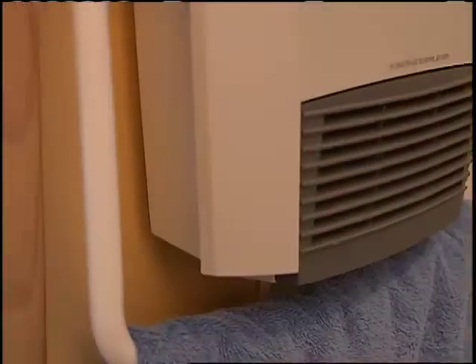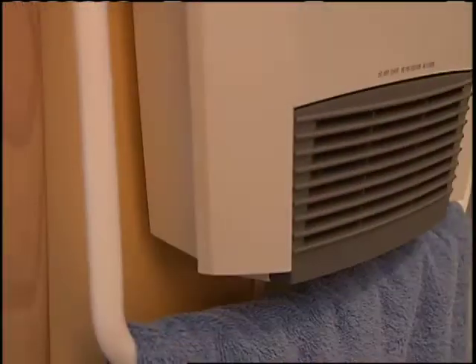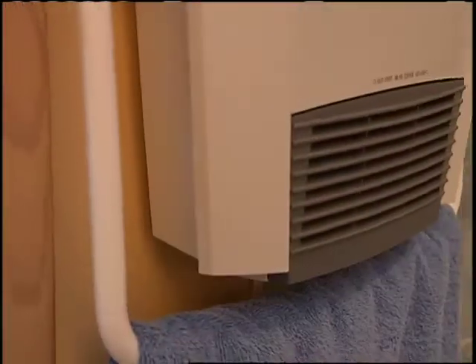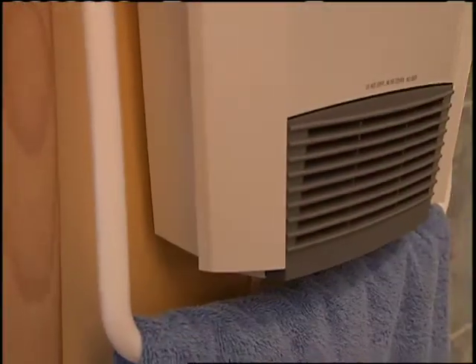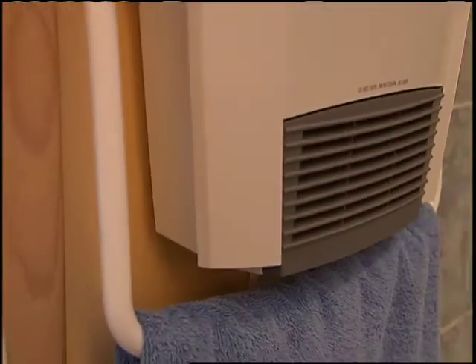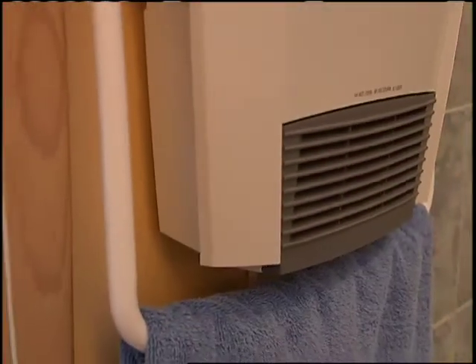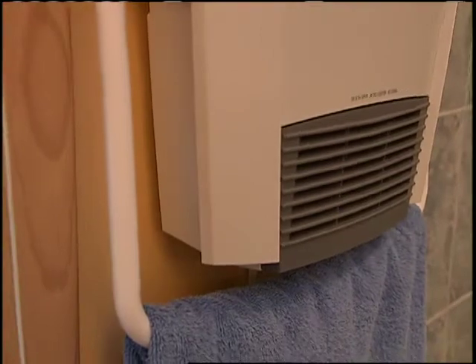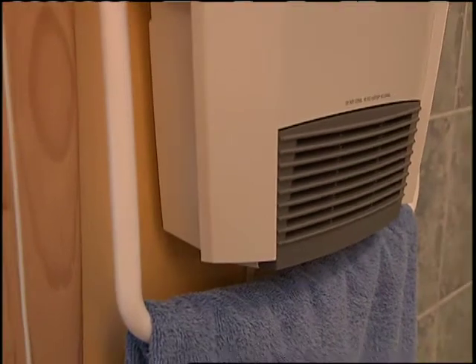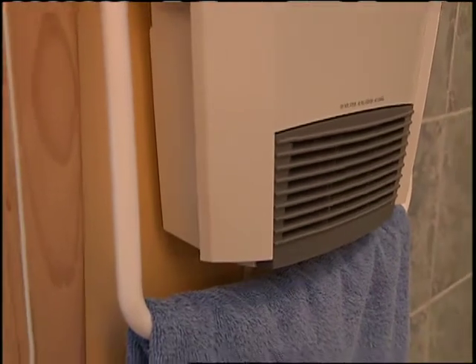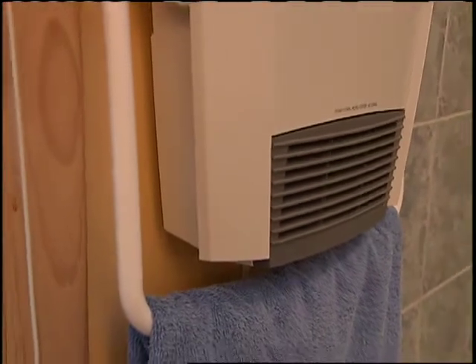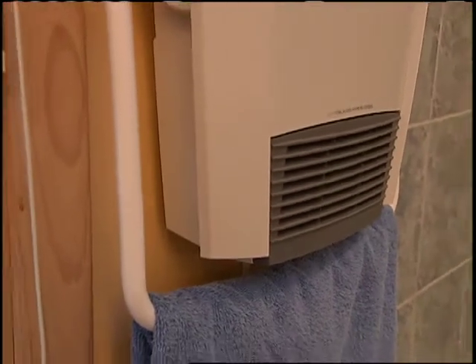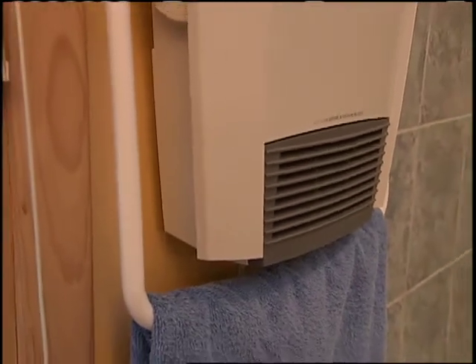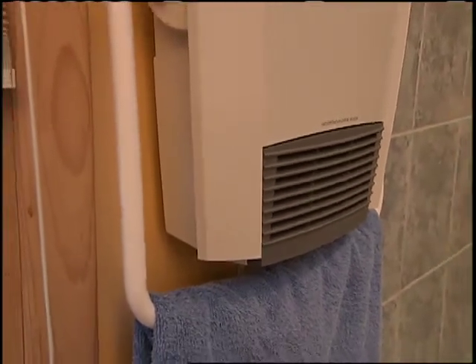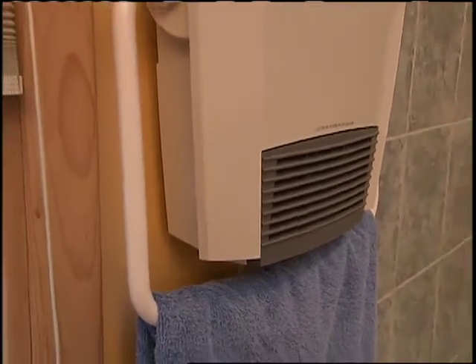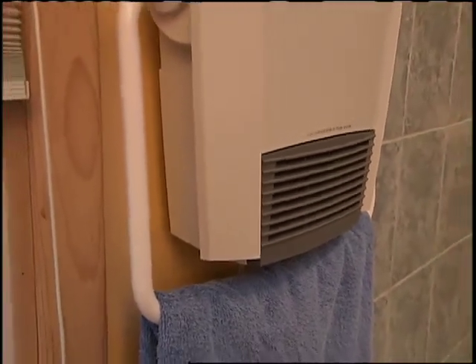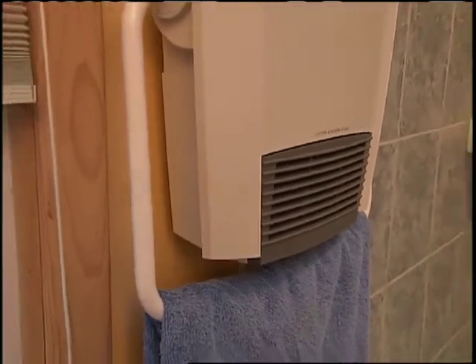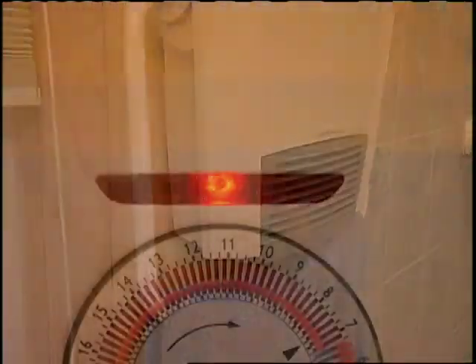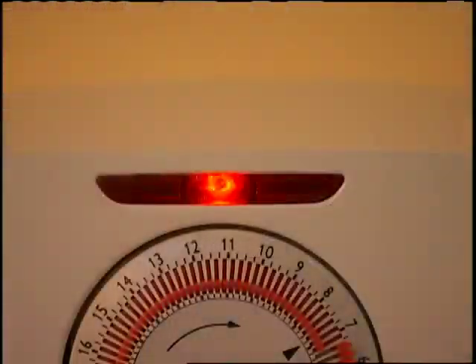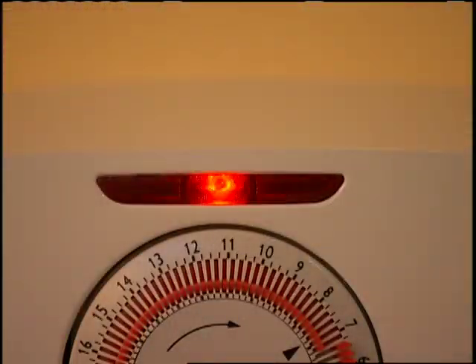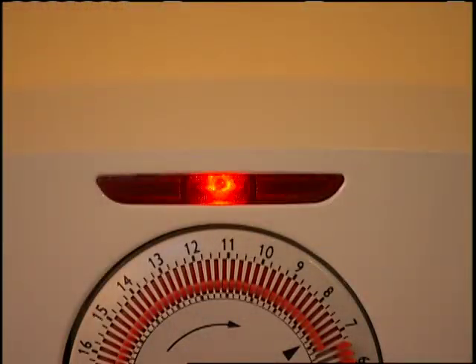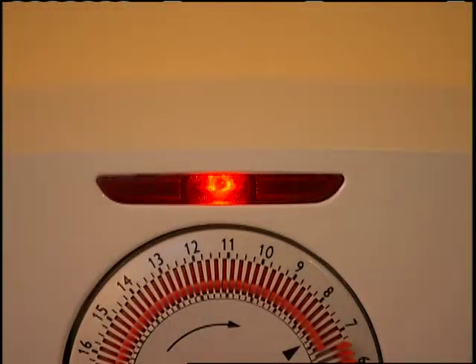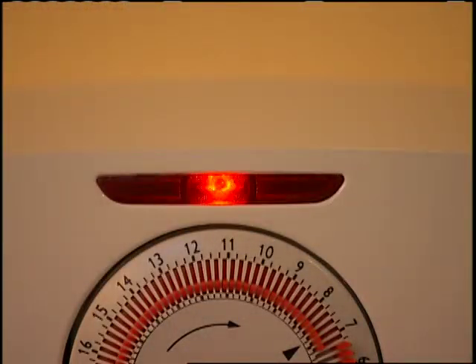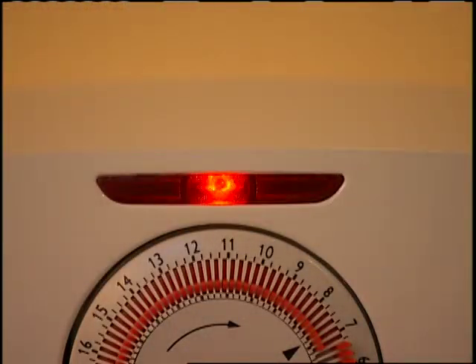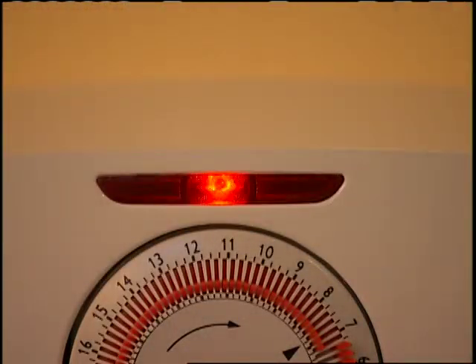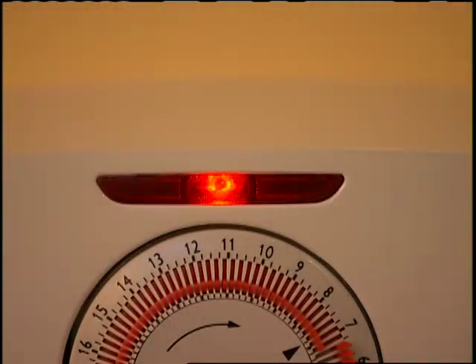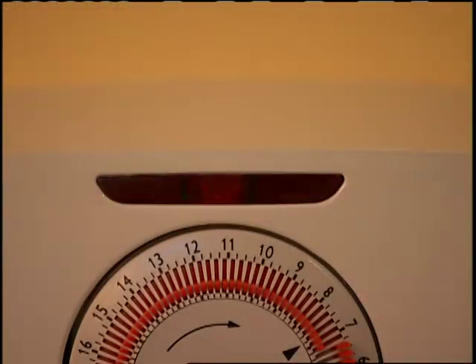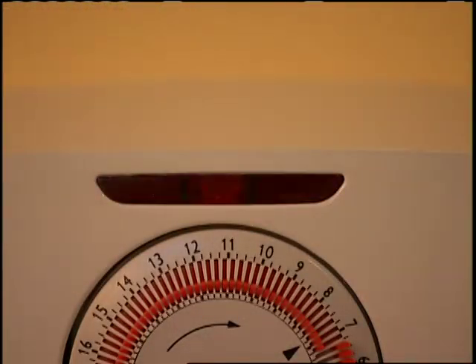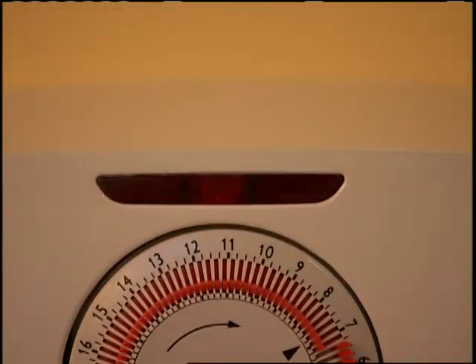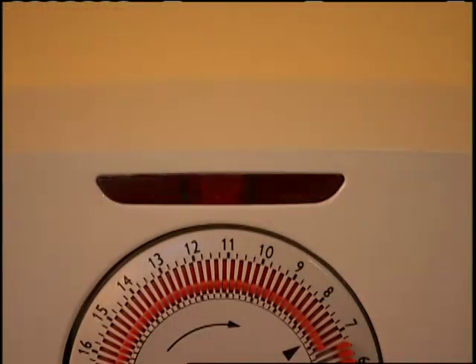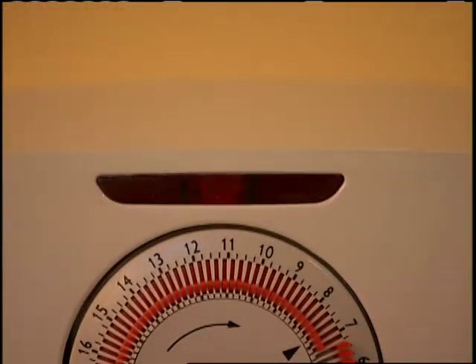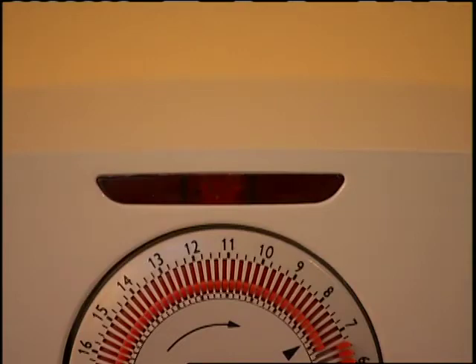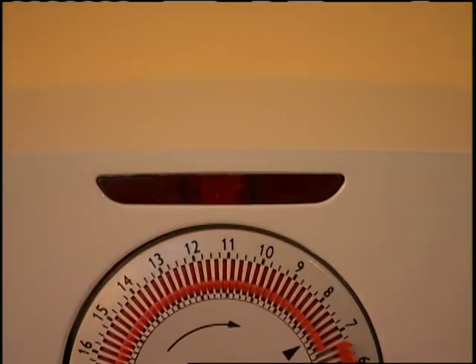There's no need to worry about it overheating. If the unit becomes too warm, it will automatically shut off with its safety thermal cutoff feature.